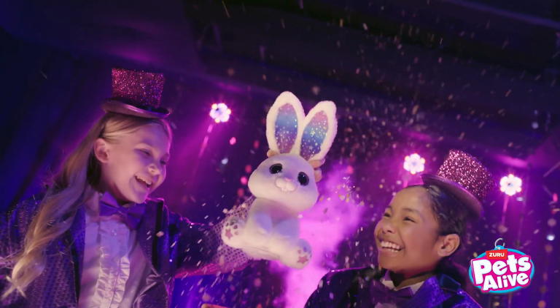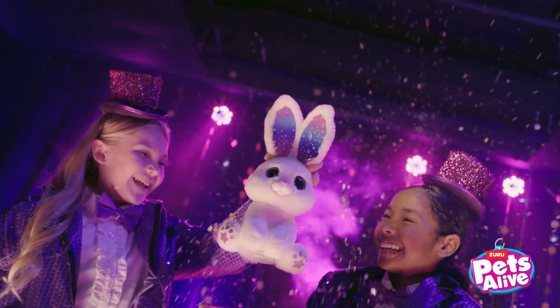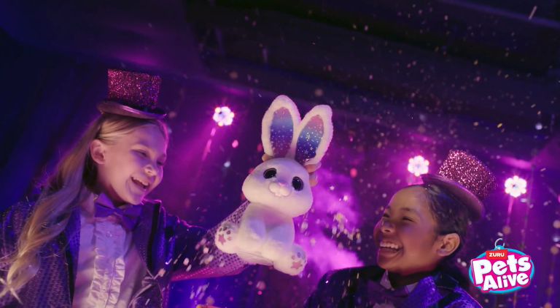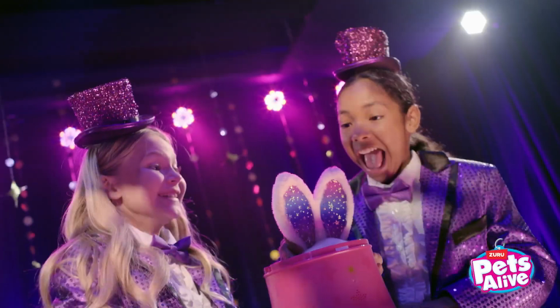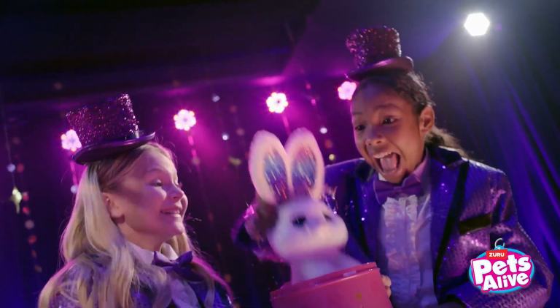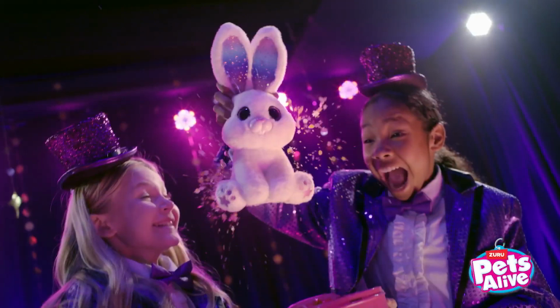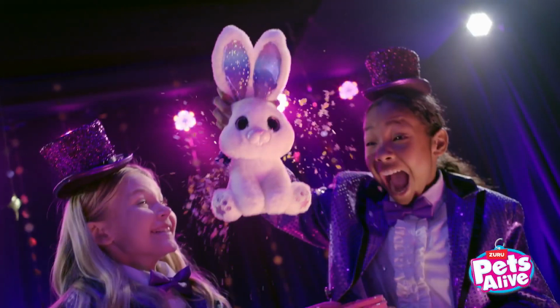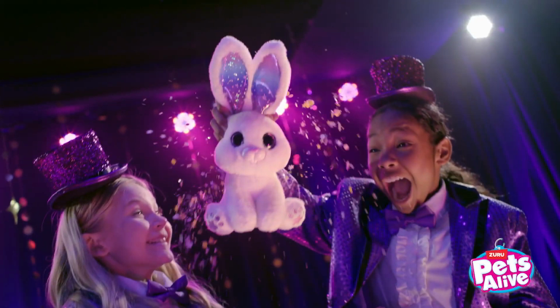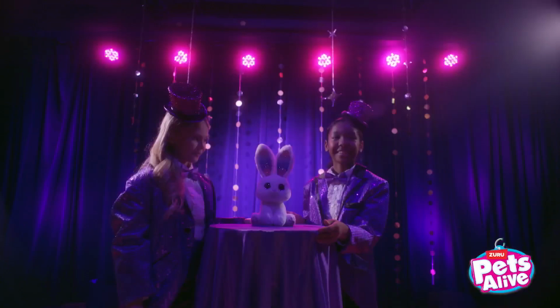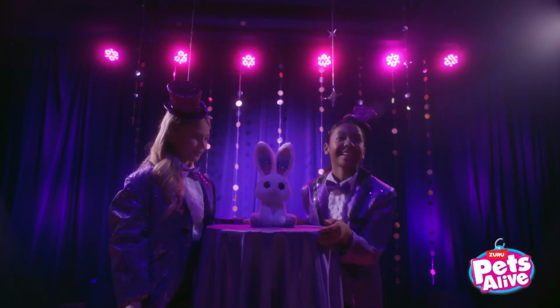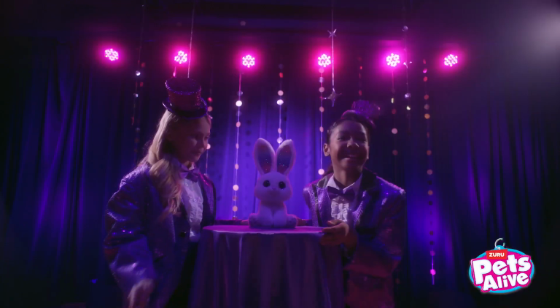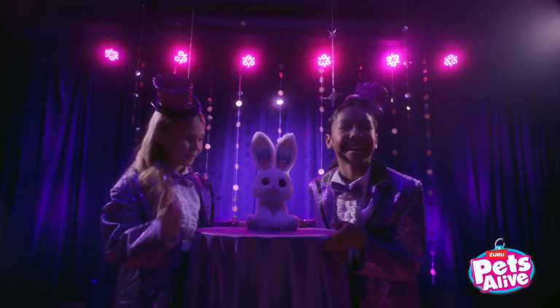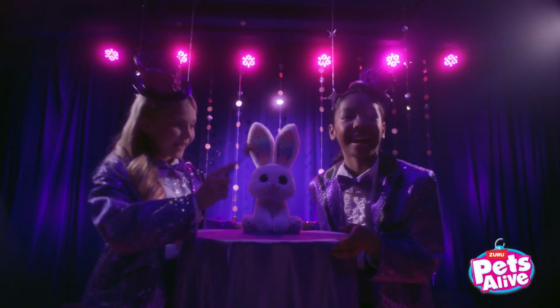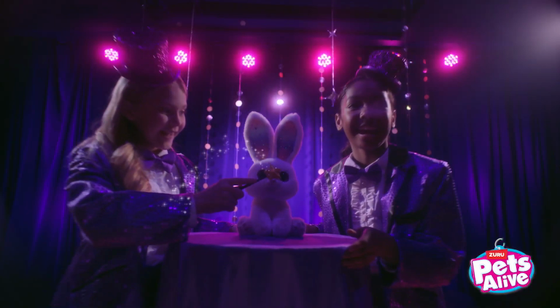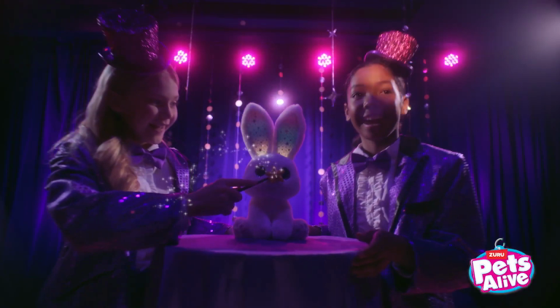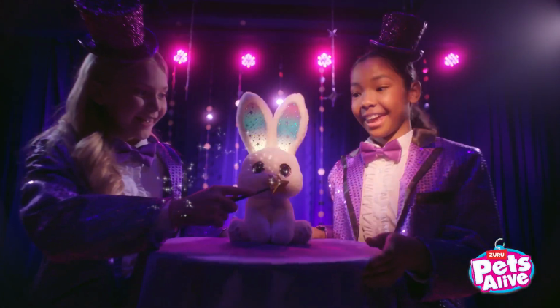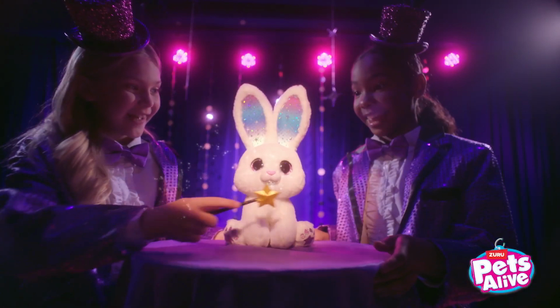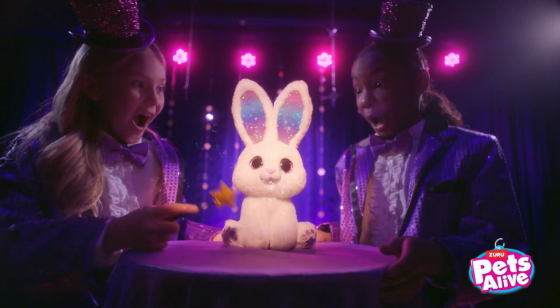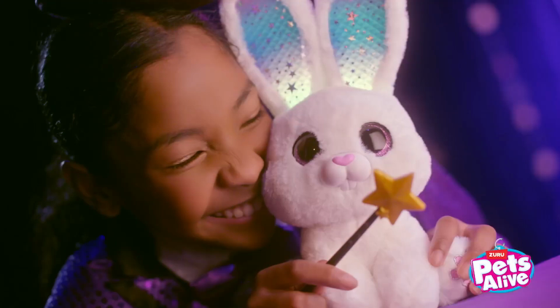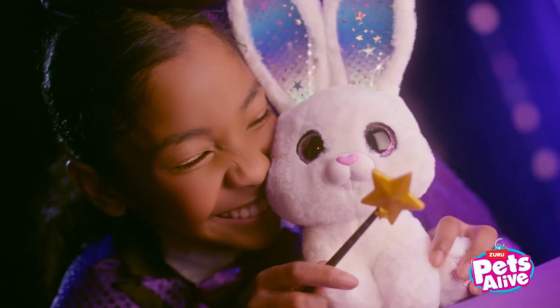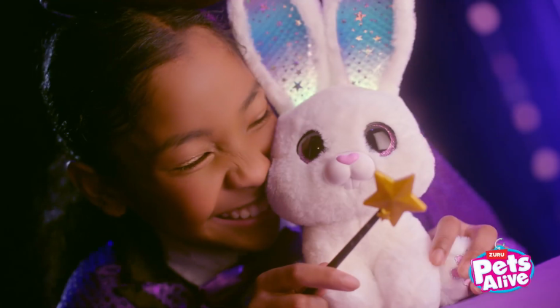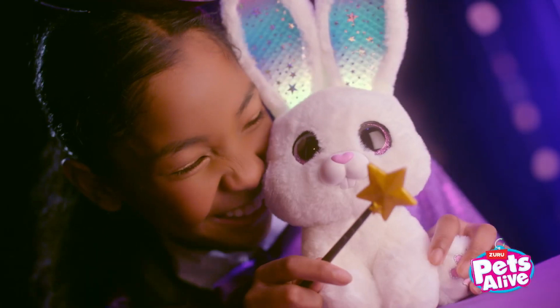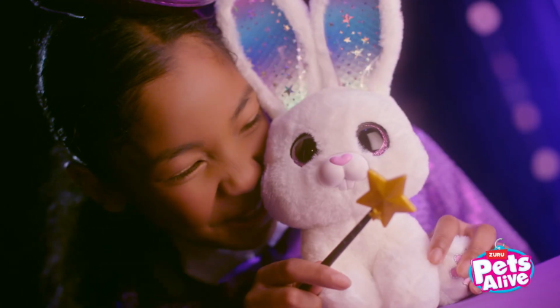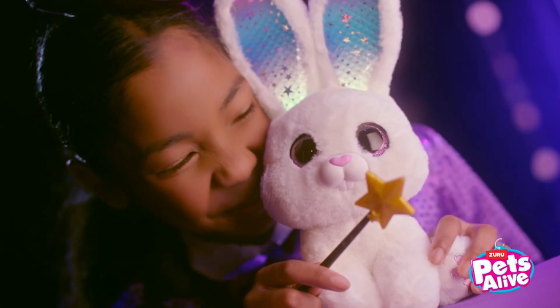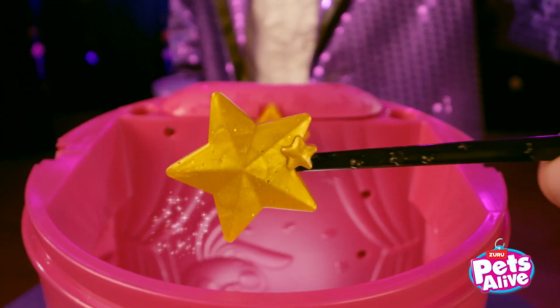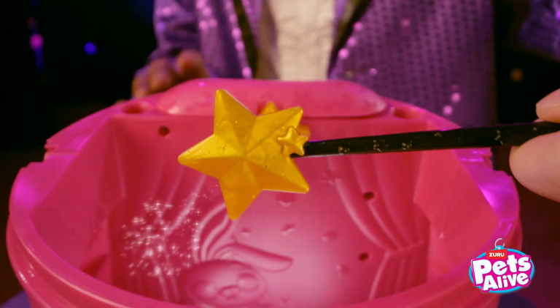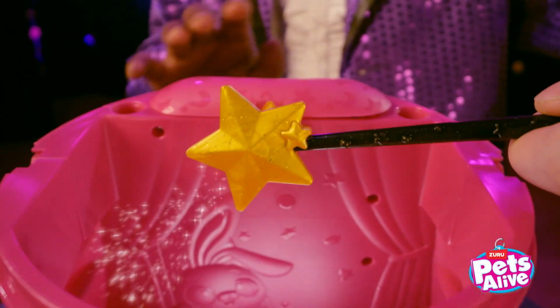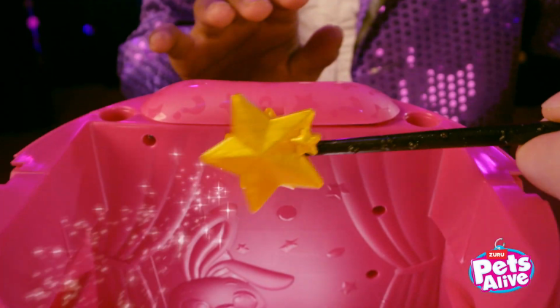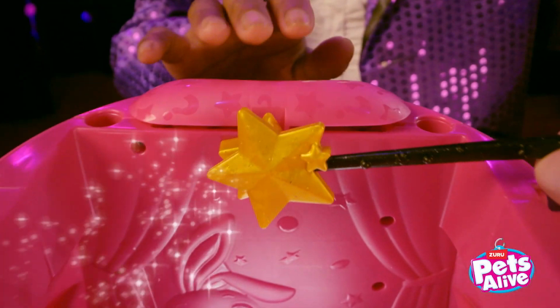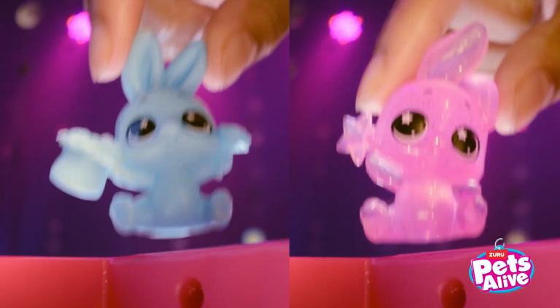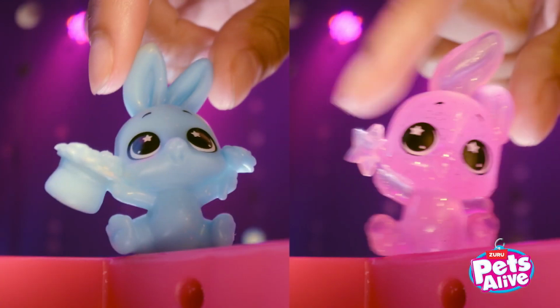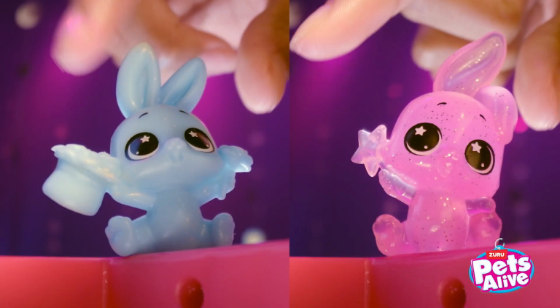Confetti Surprise! Magic light-up ears that react to the wand! And for our next trick — open Sesame!